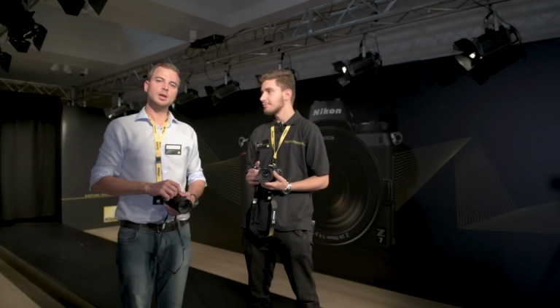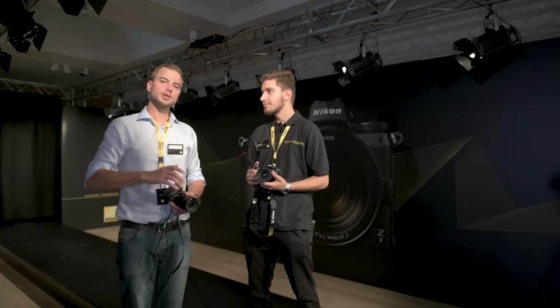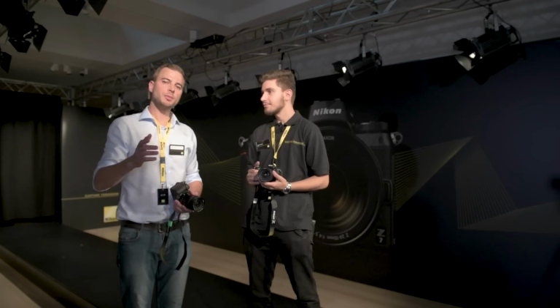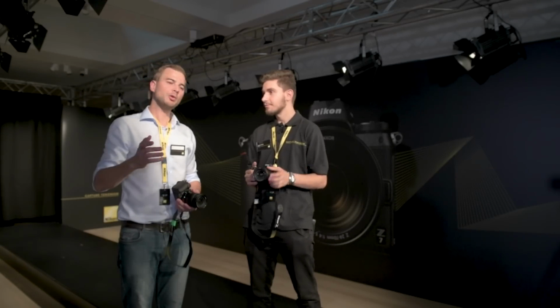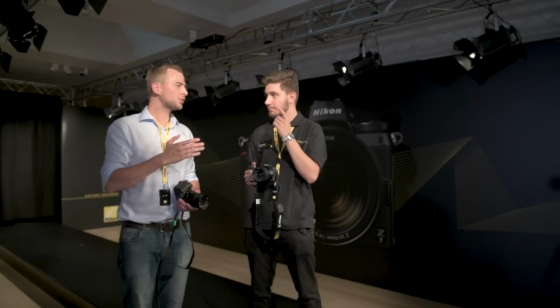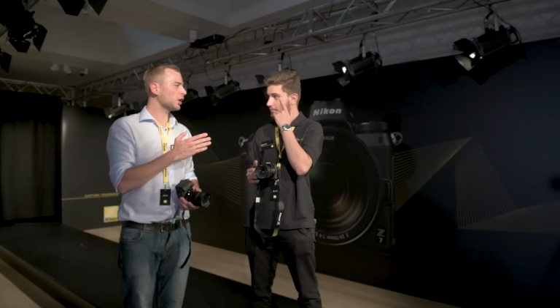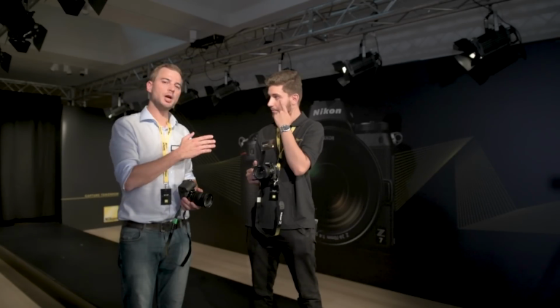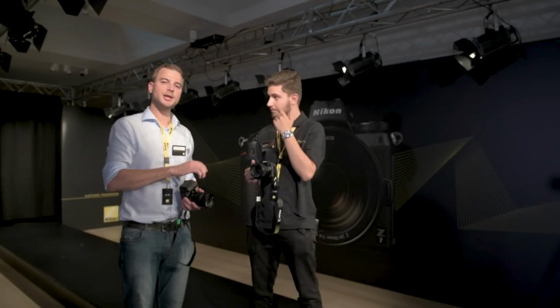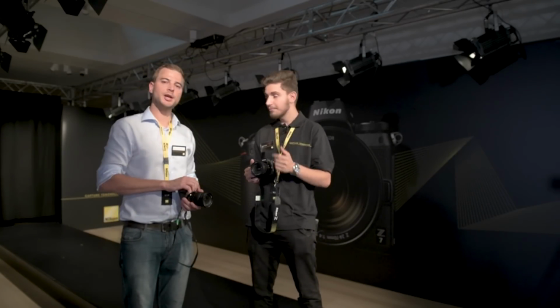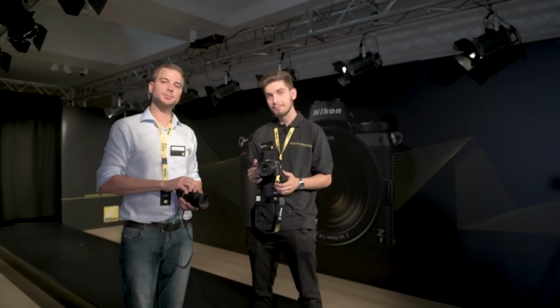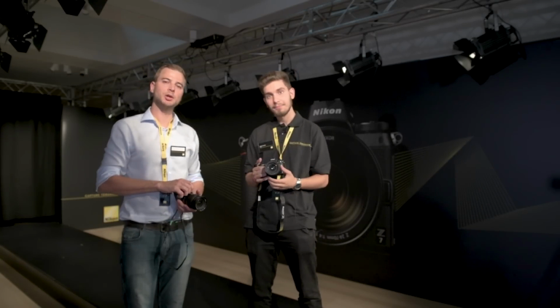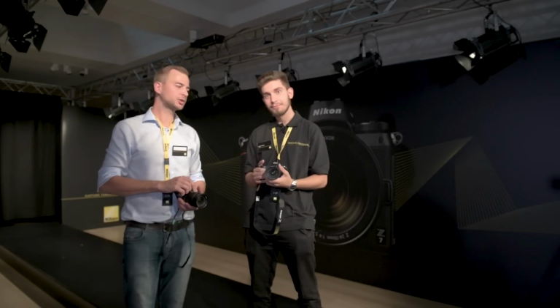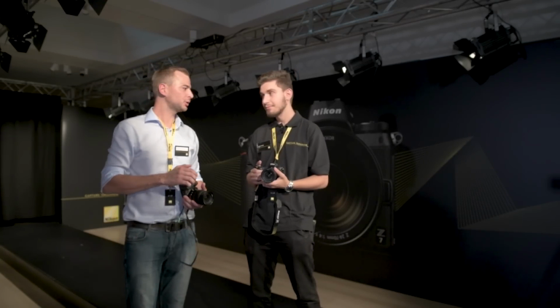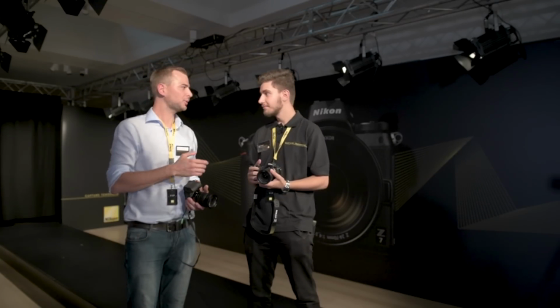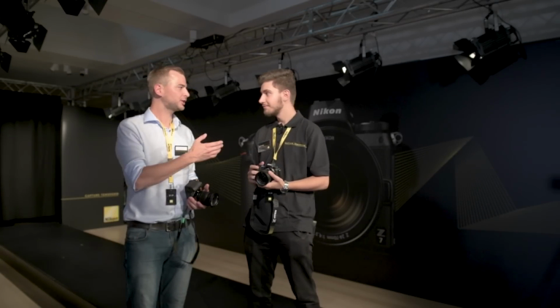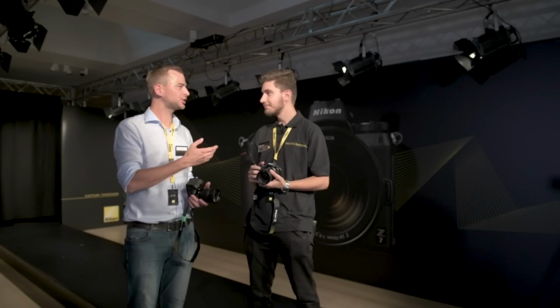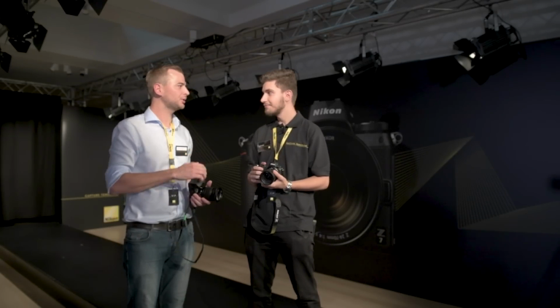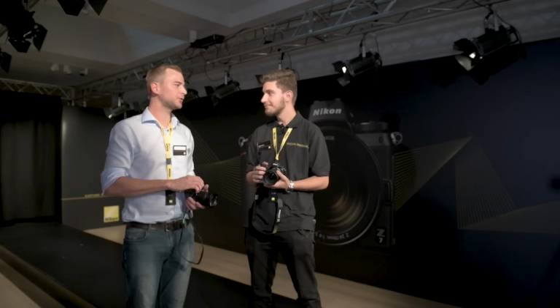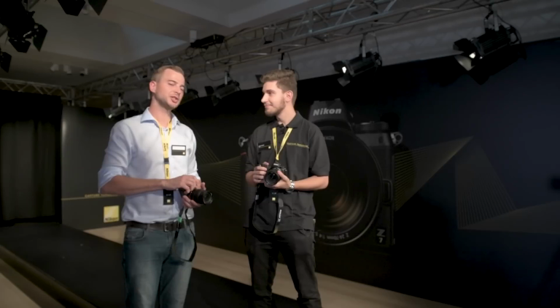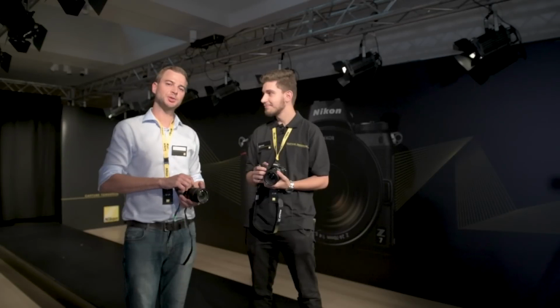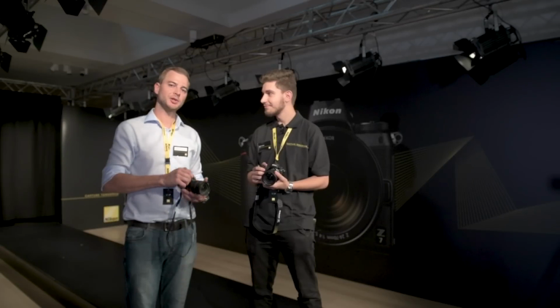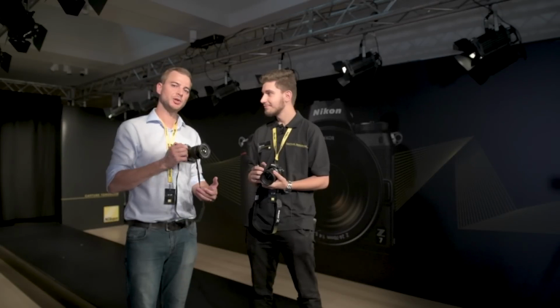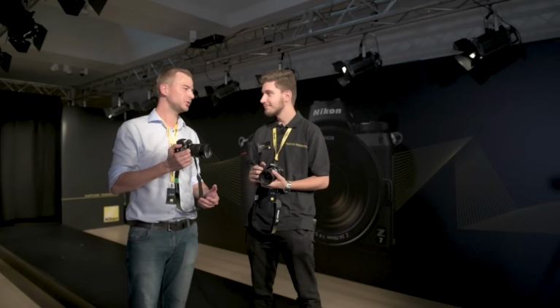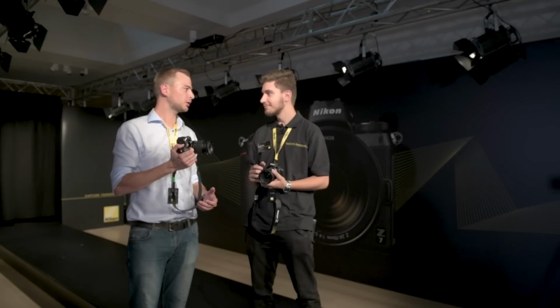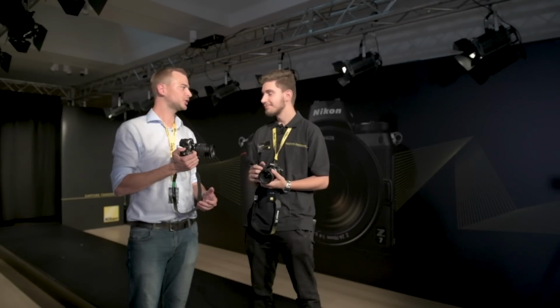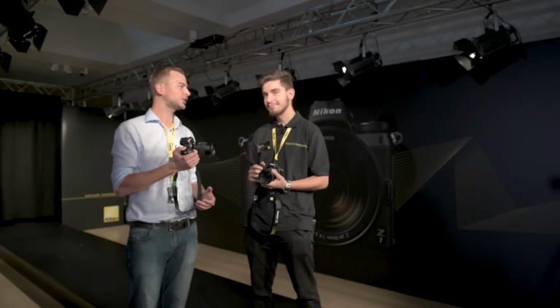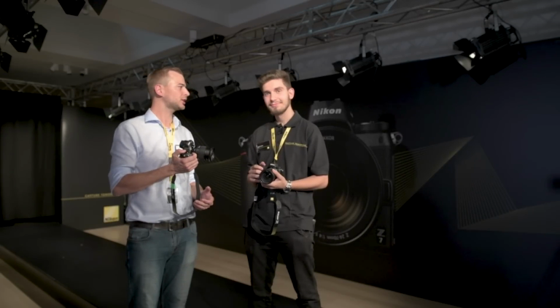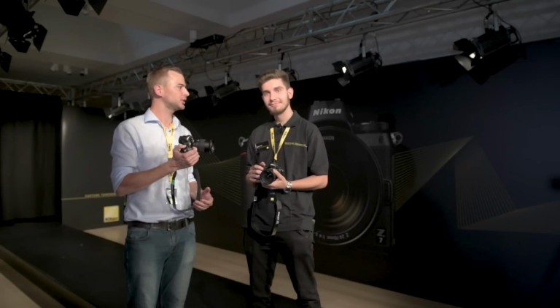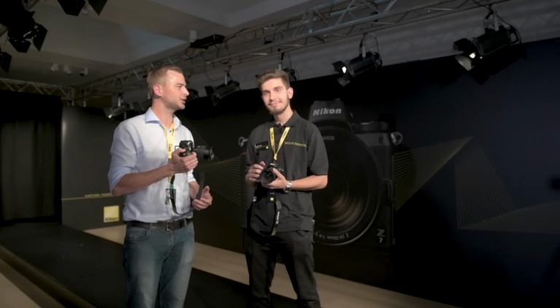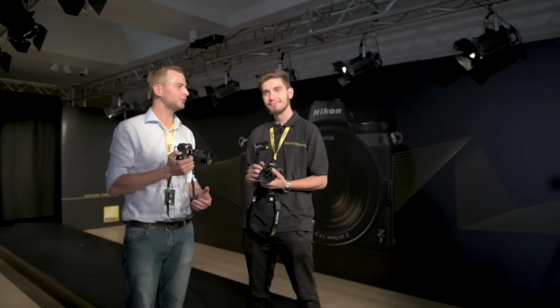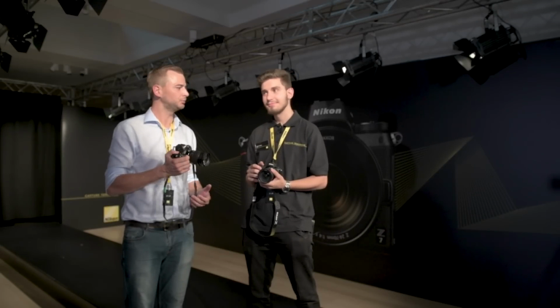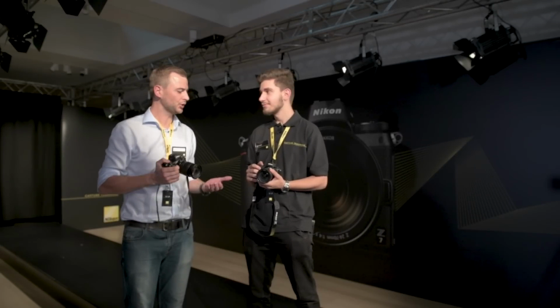Now let's go and have a closer look and see what this can do. I'm here with Bruno, a Nikon expert, who's going to explain to us some of the differences between the new Nikon Z6 and Z7.